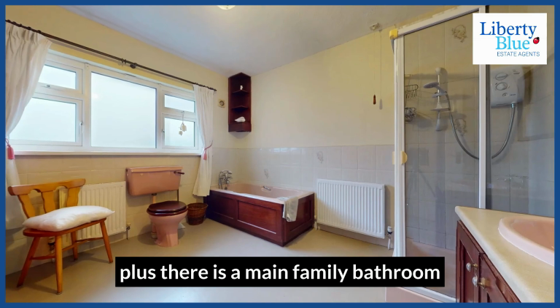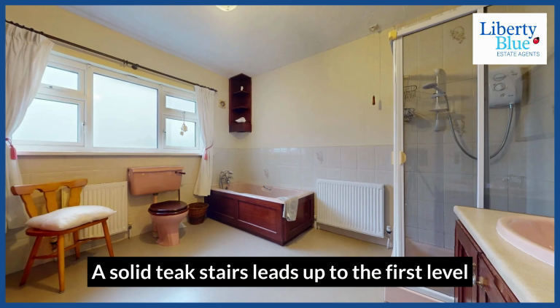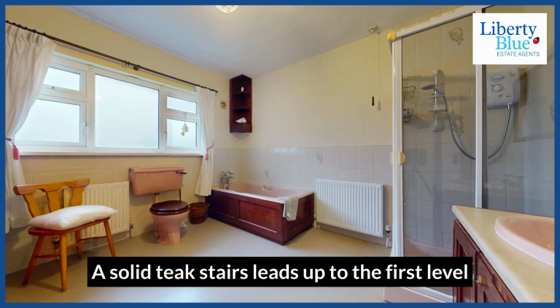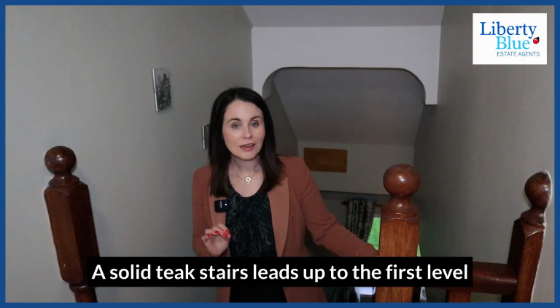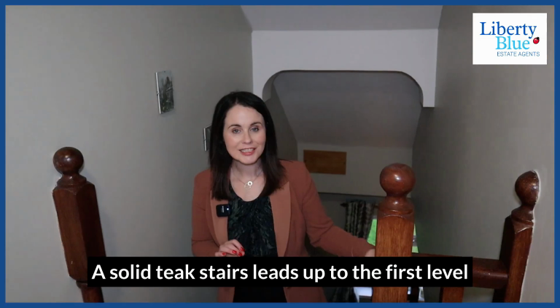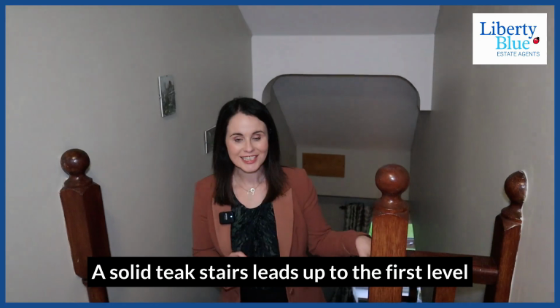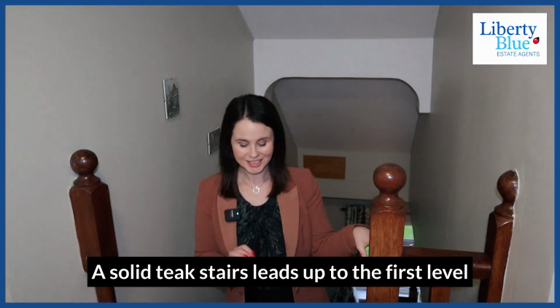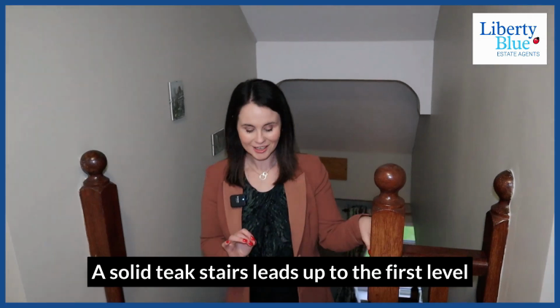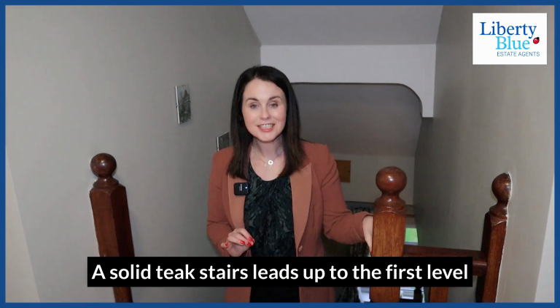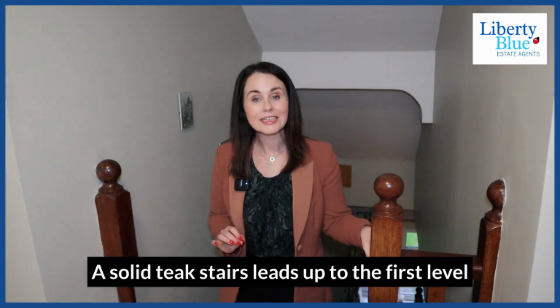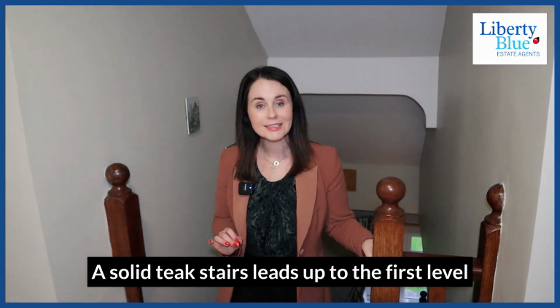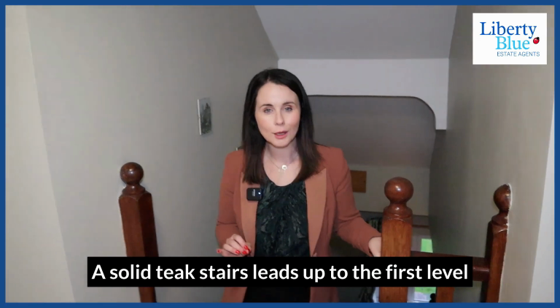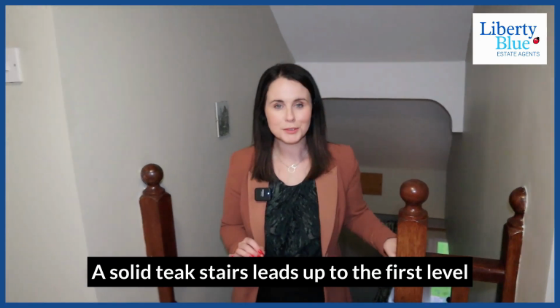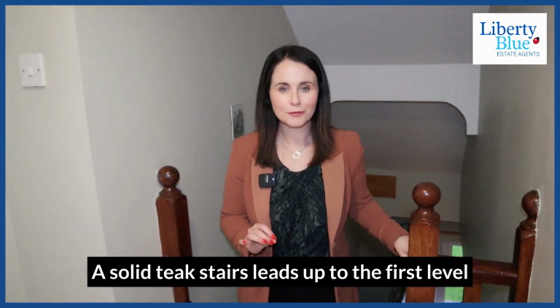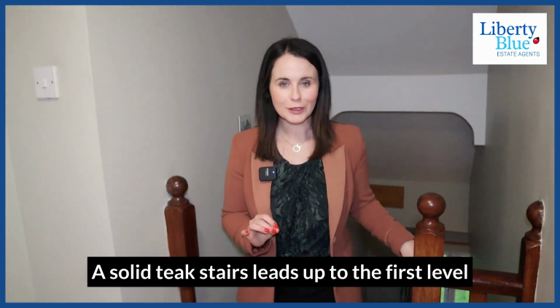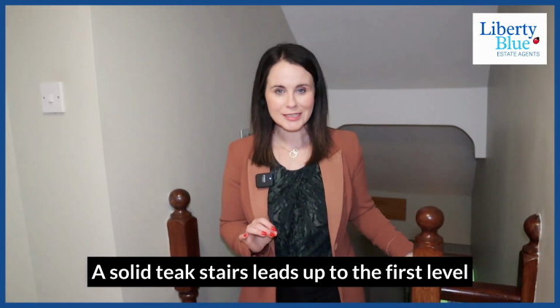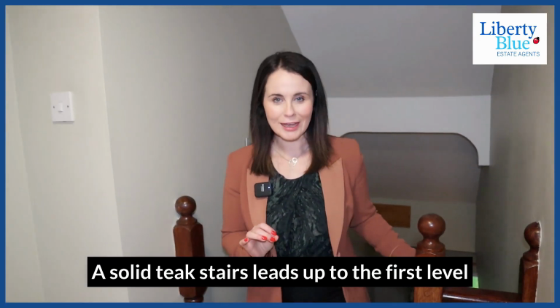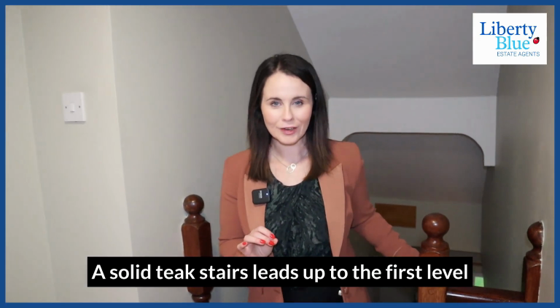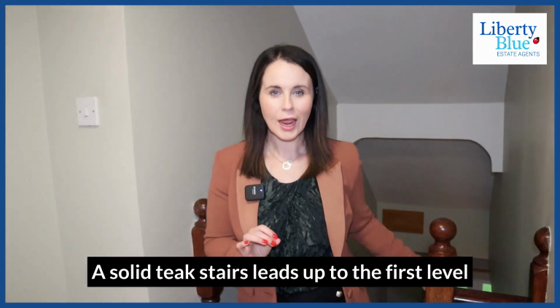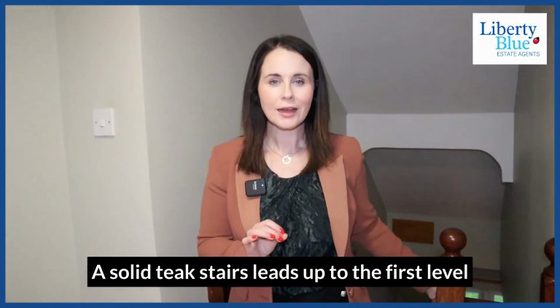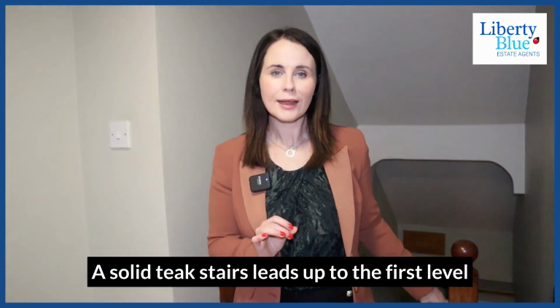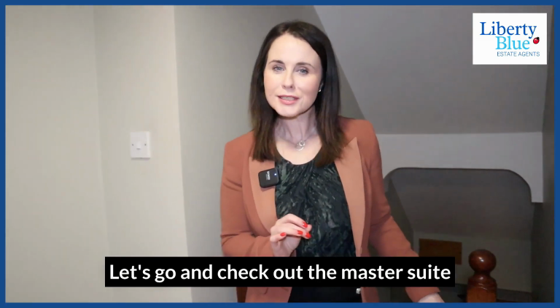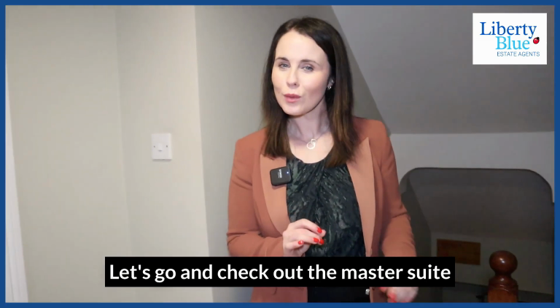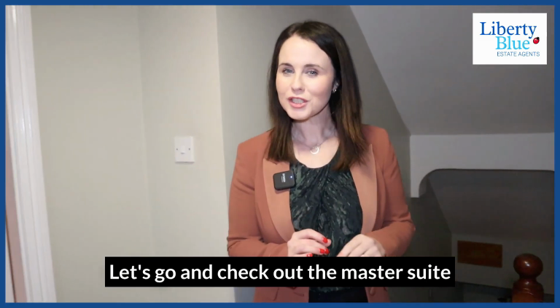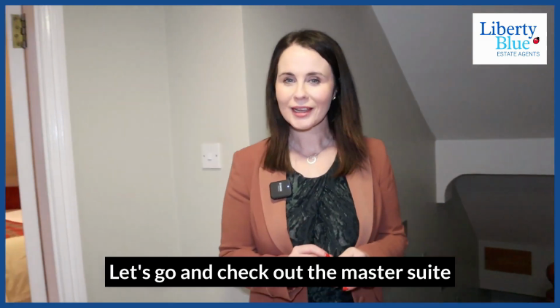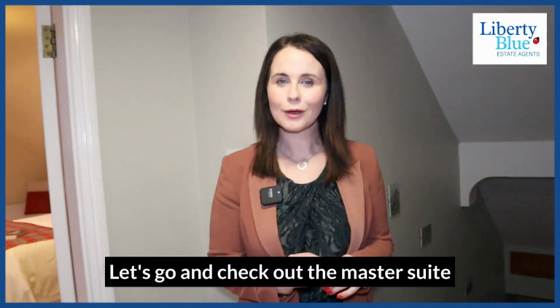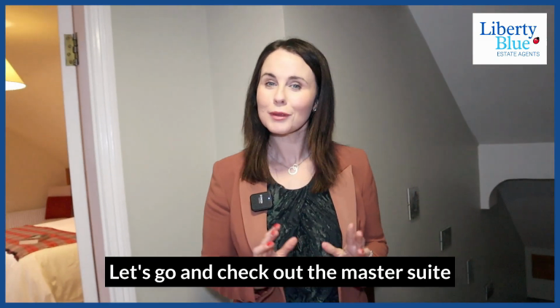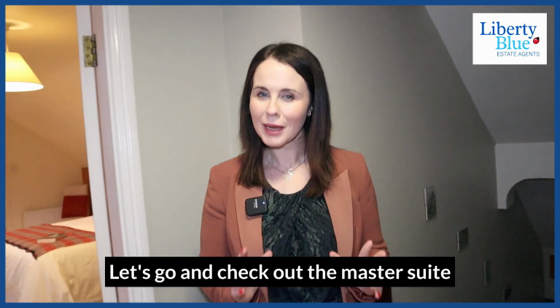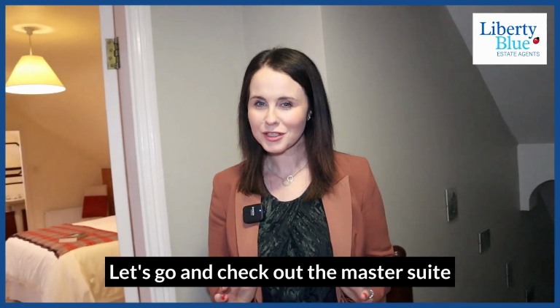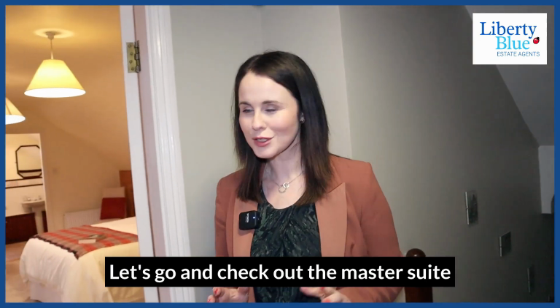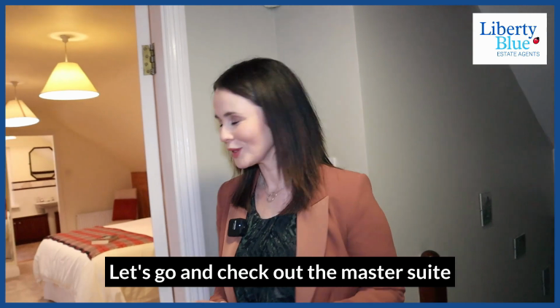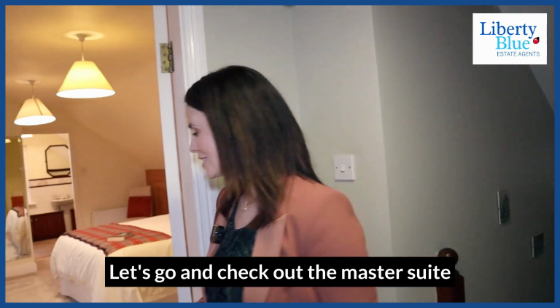A solid antique stairs leads up to the first level. Let's go and check out the master suite.